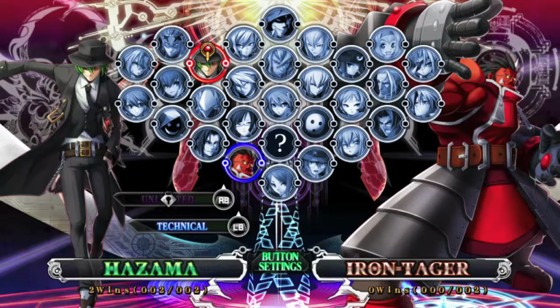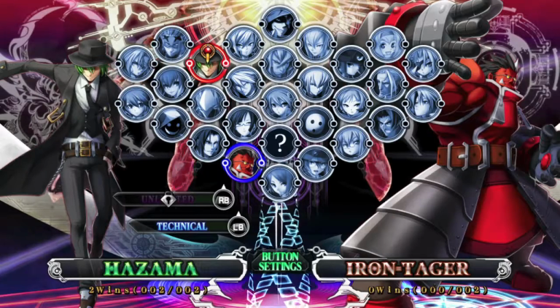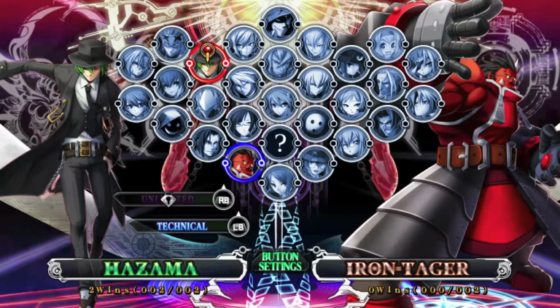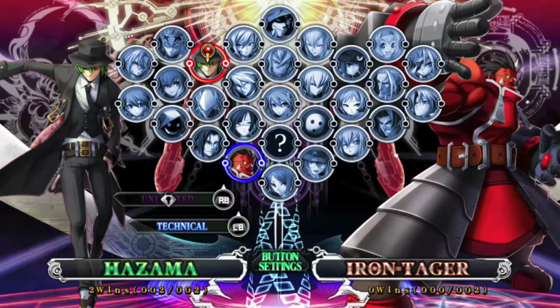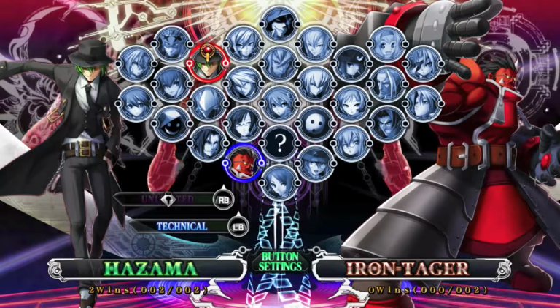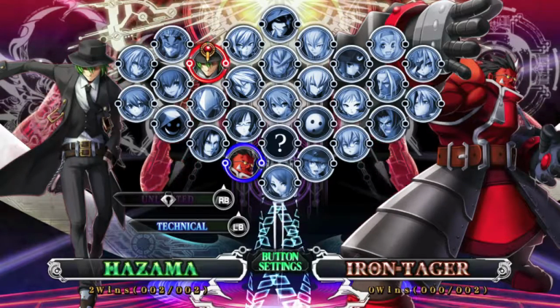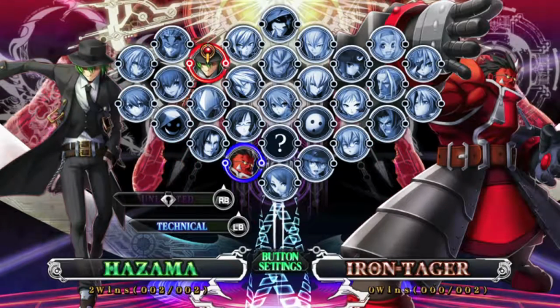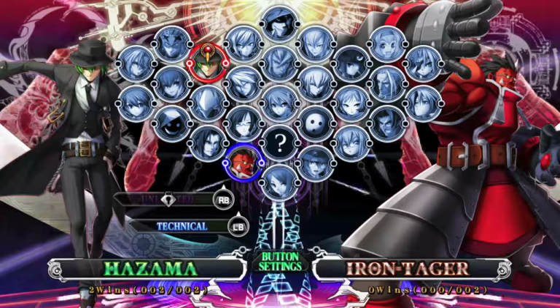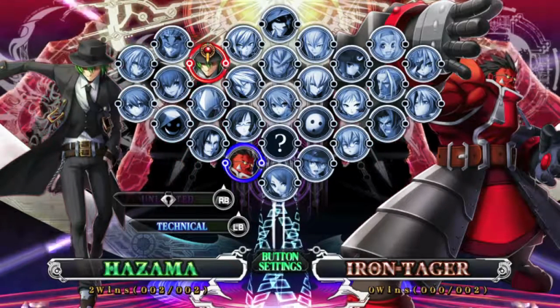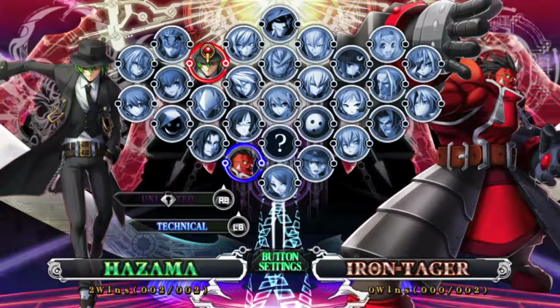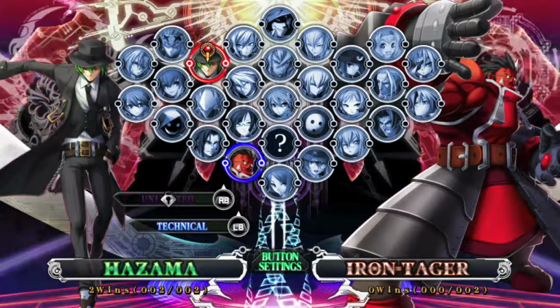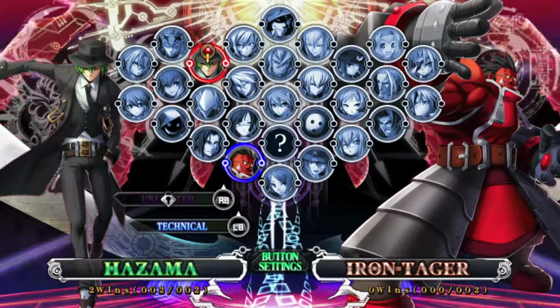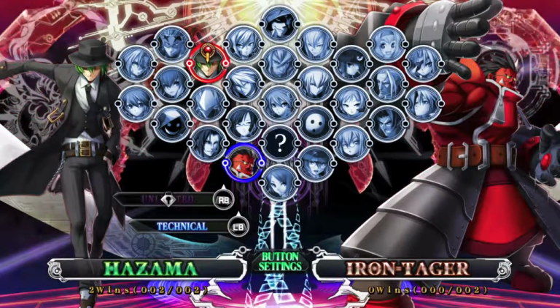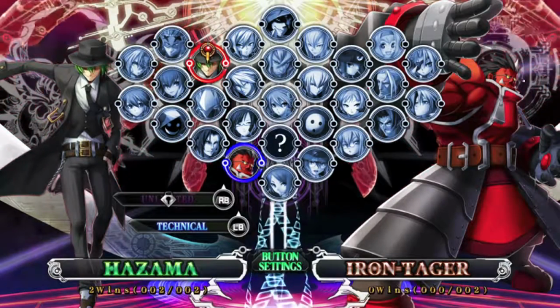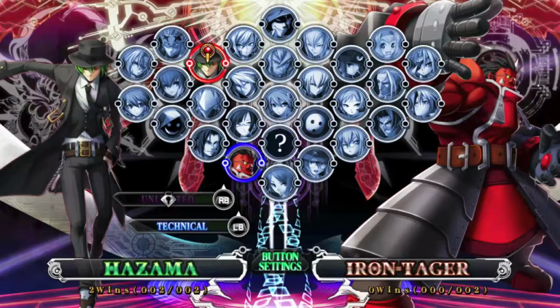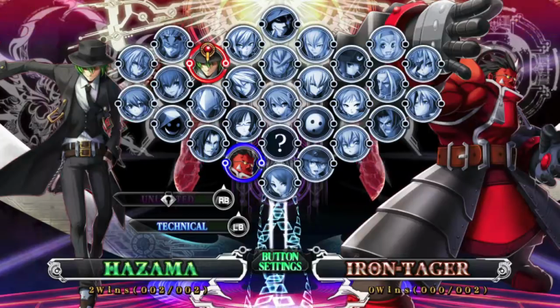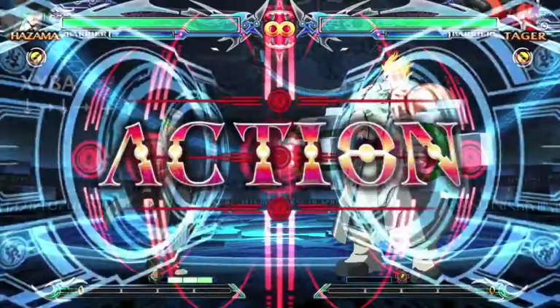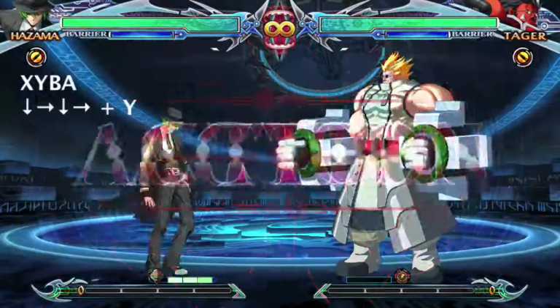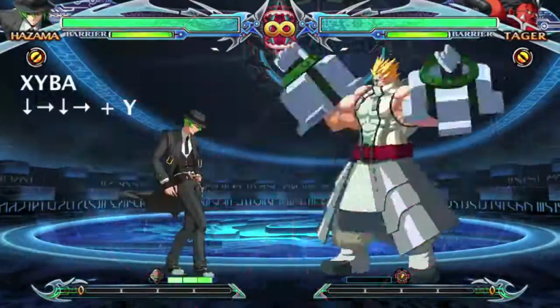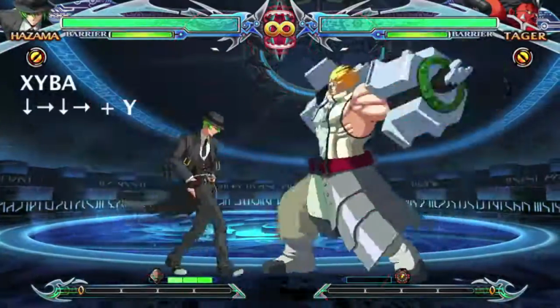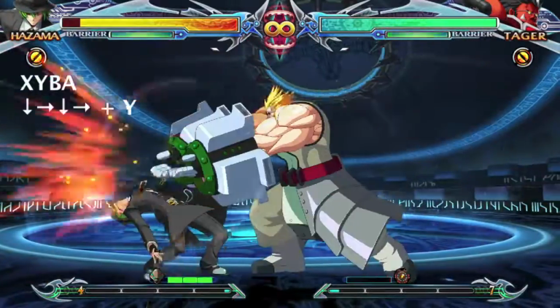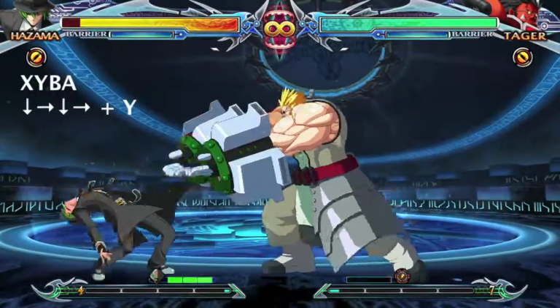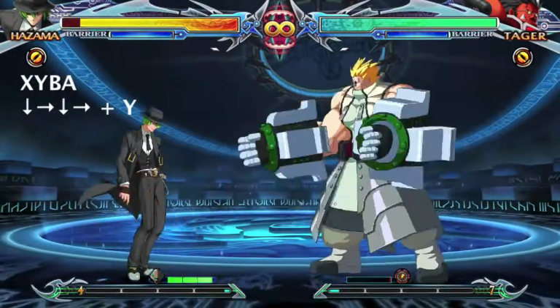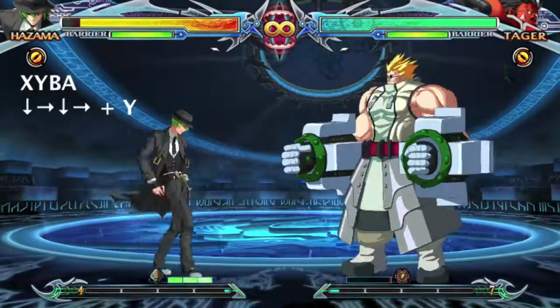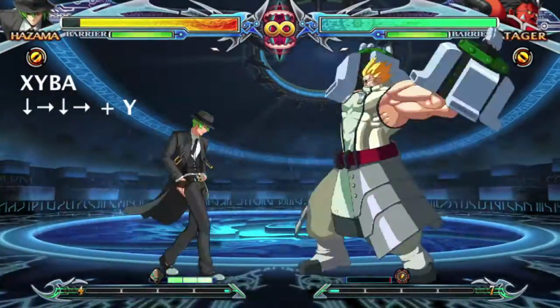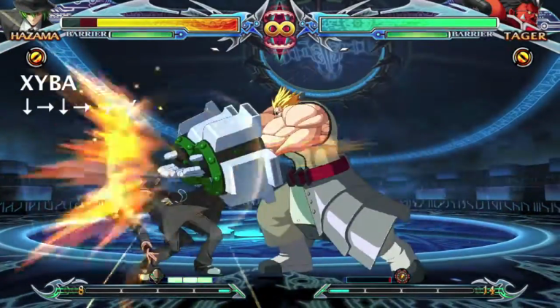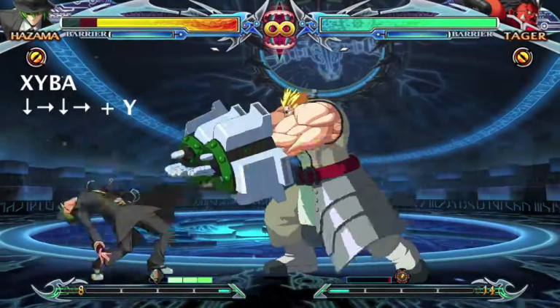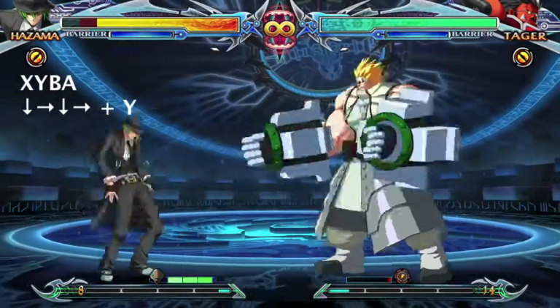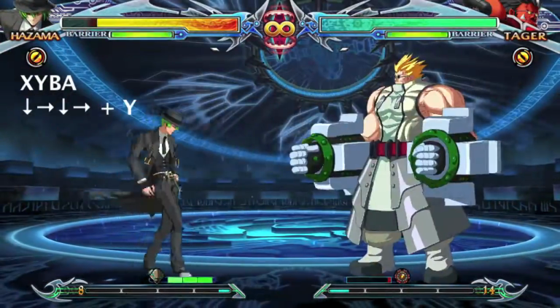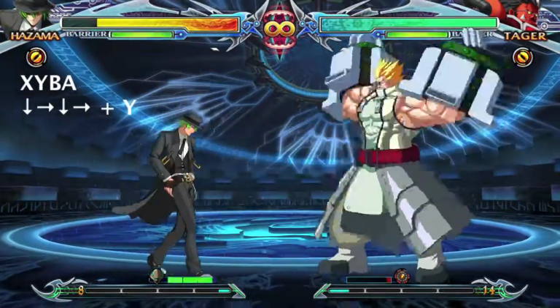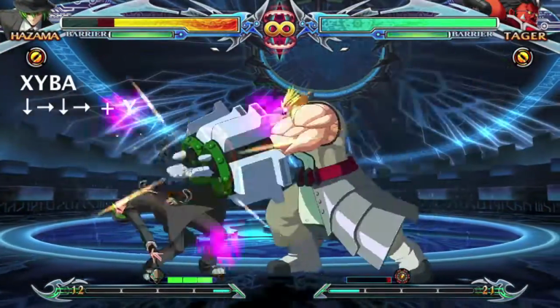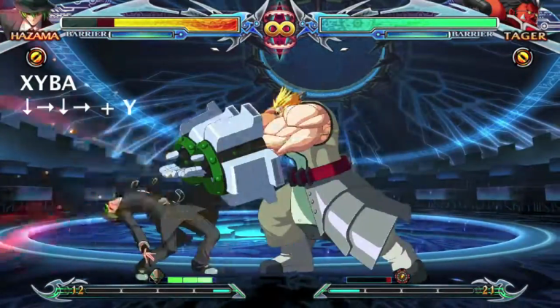What you want to do is make sure you pick Hazama for your first controller, any one for your second controller, and then you want to weaken Hazama.